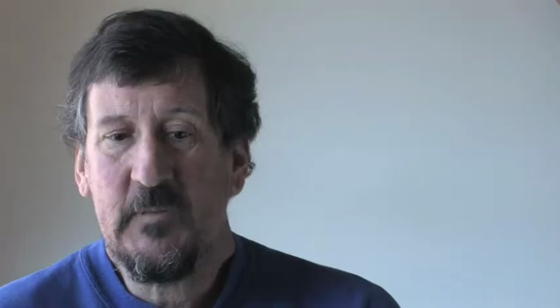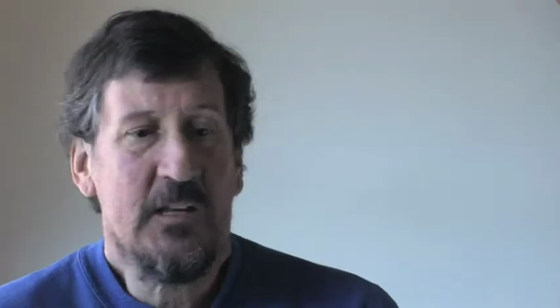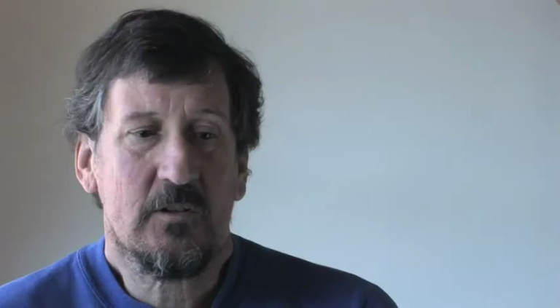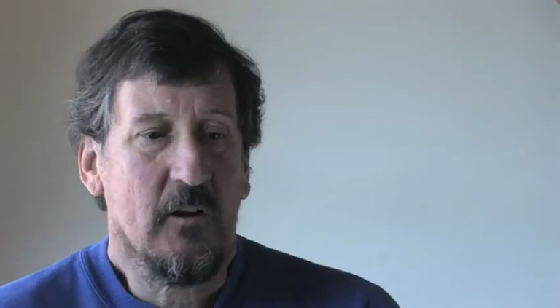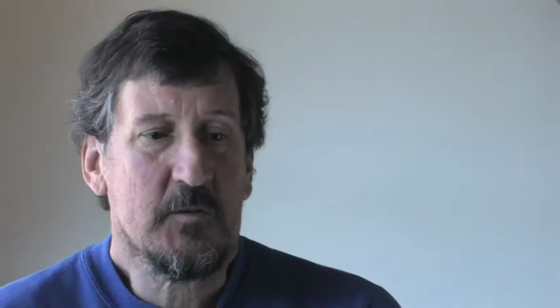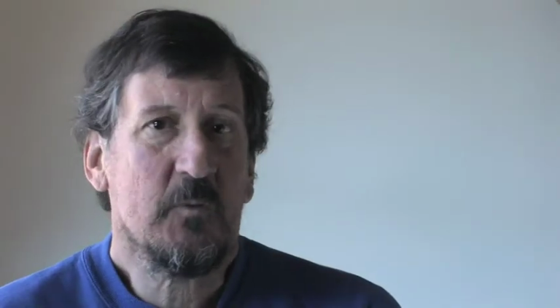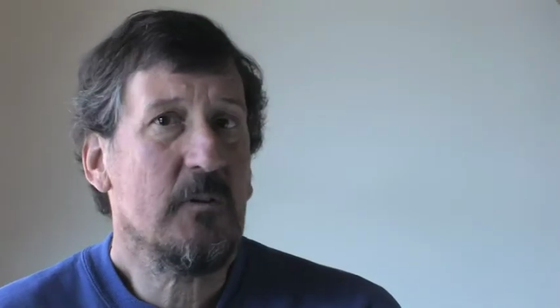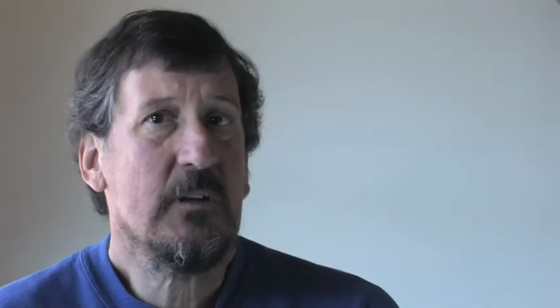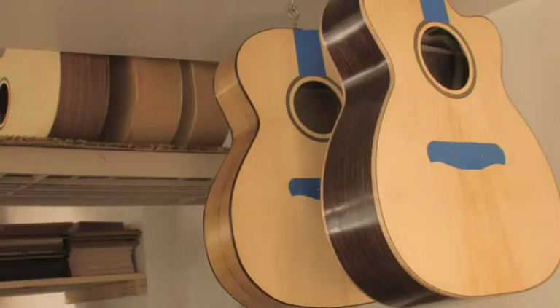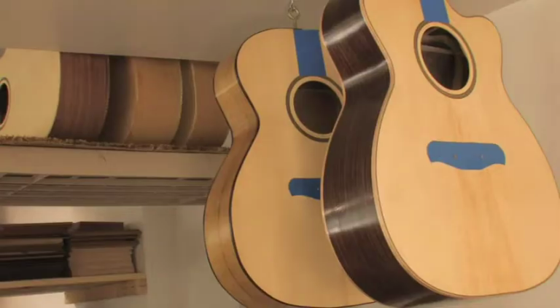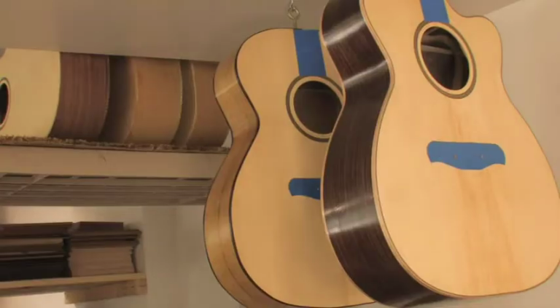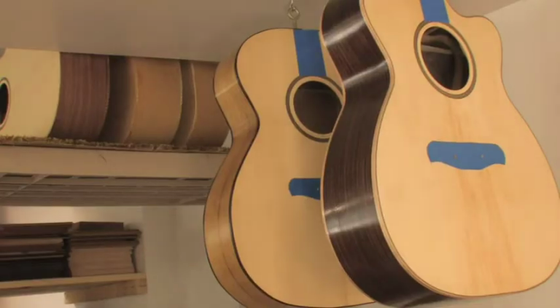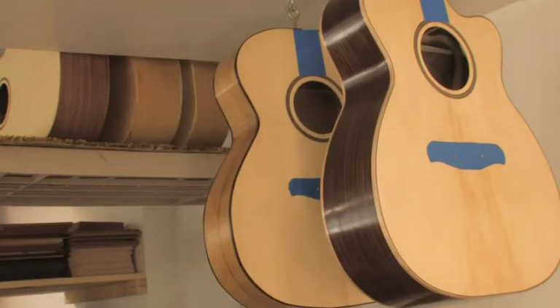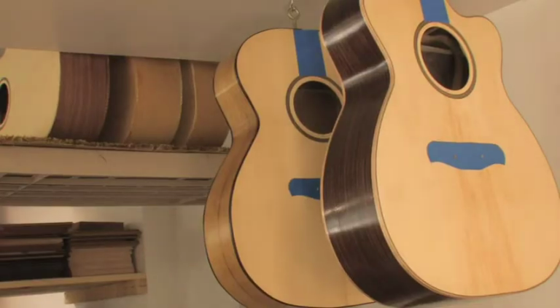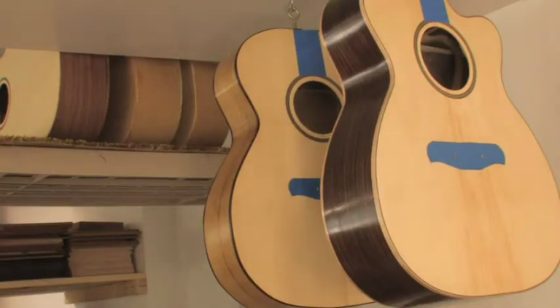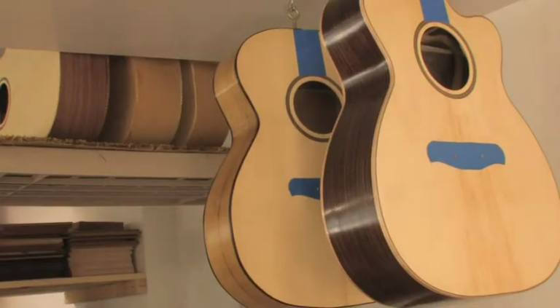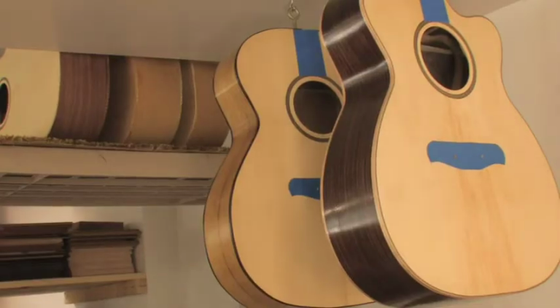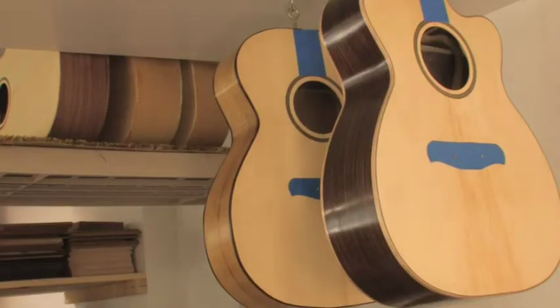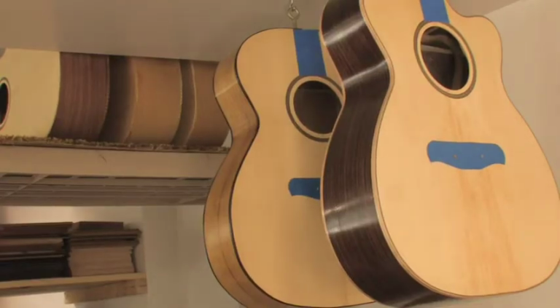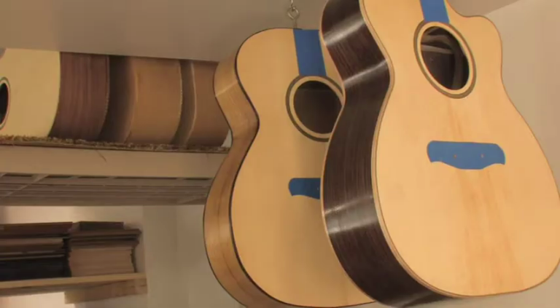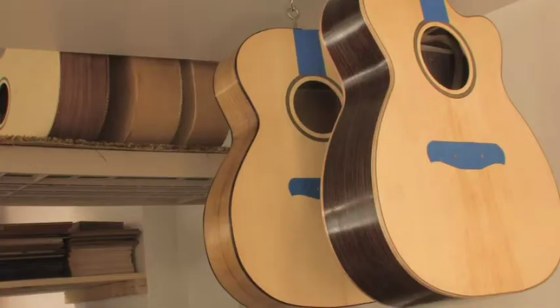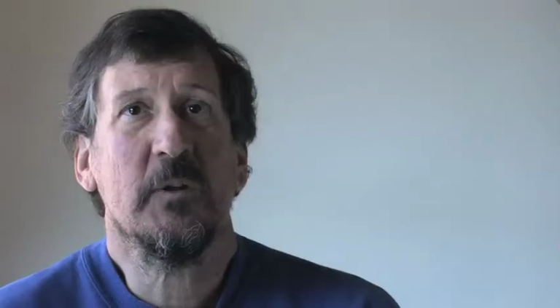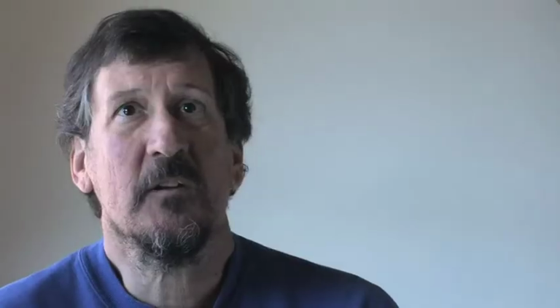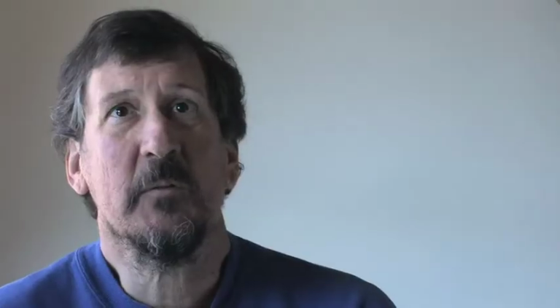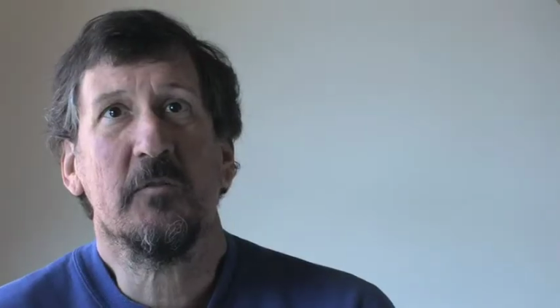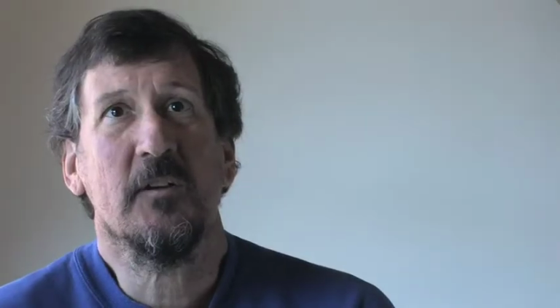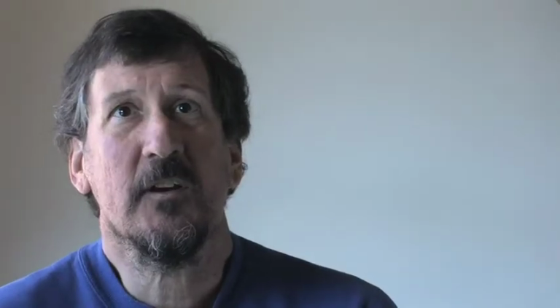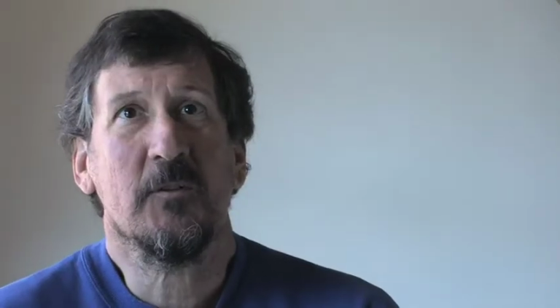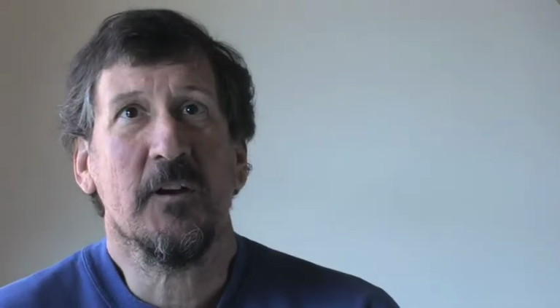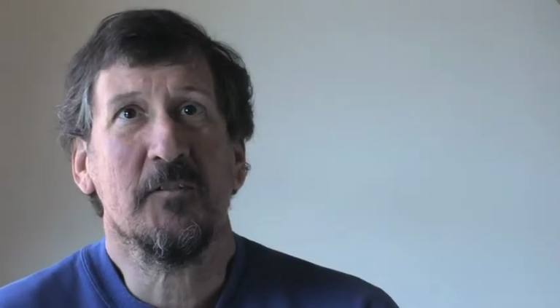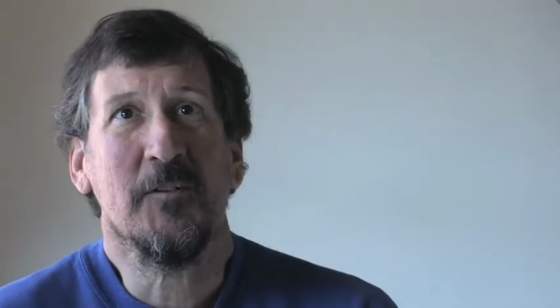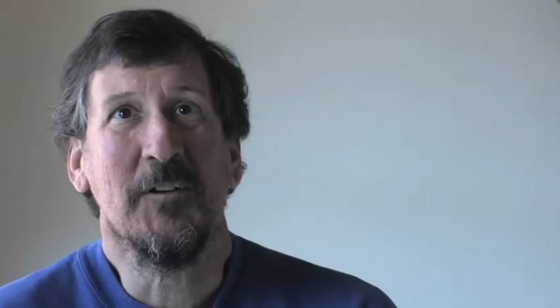Each guitar has between 50 and 70 hours of work in it, depending on the features and depending on how many mistakes I have to correct as I go along.